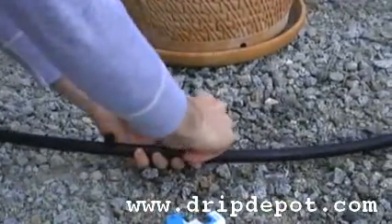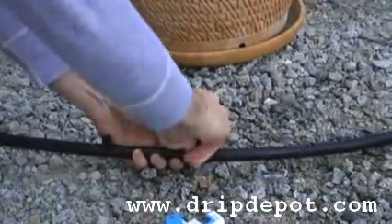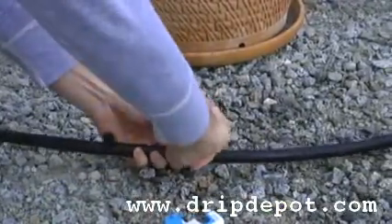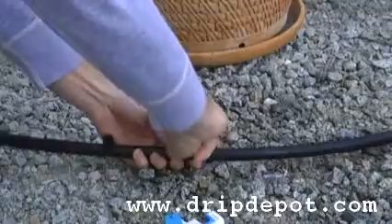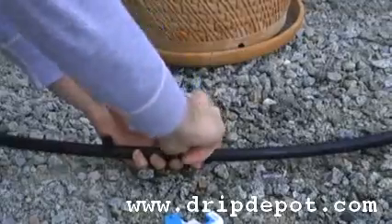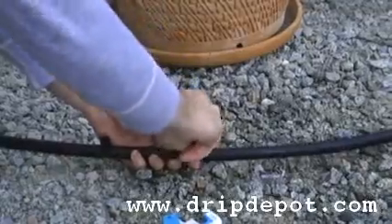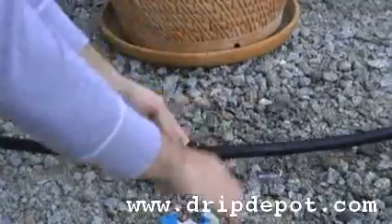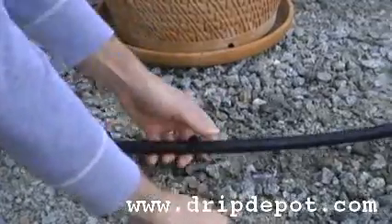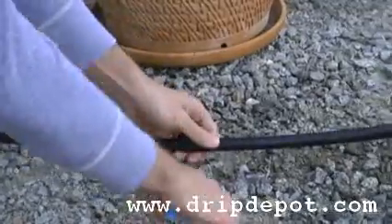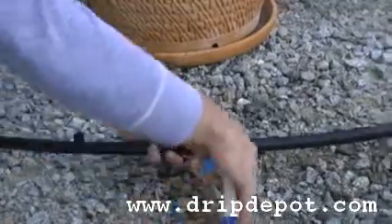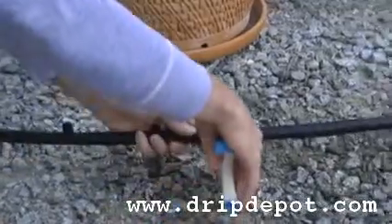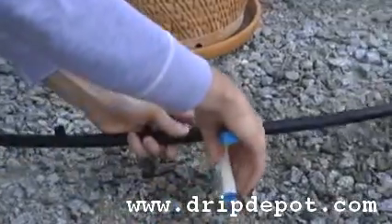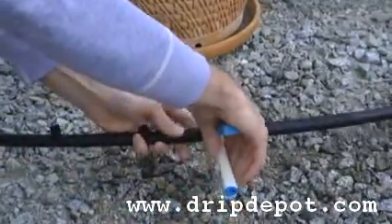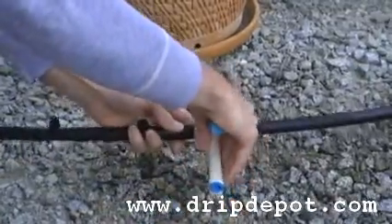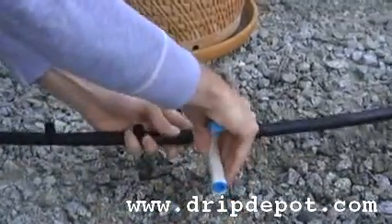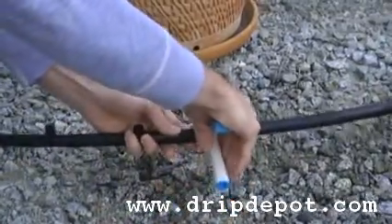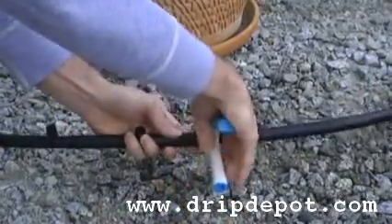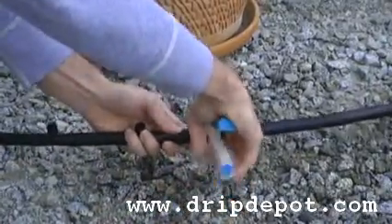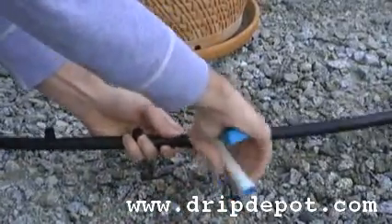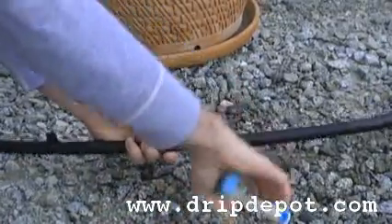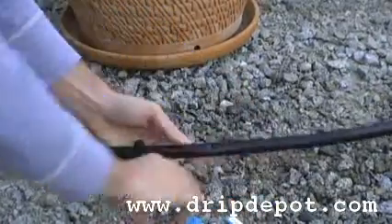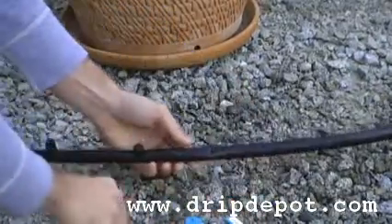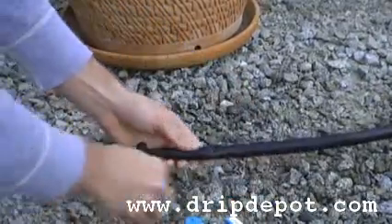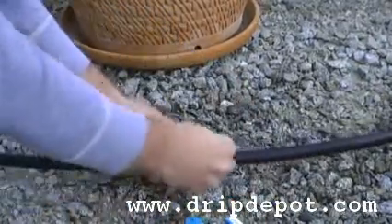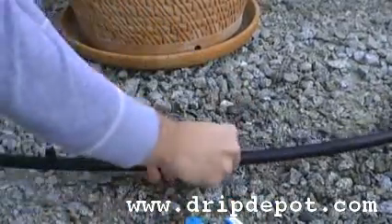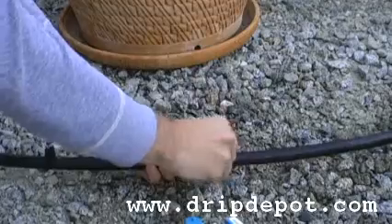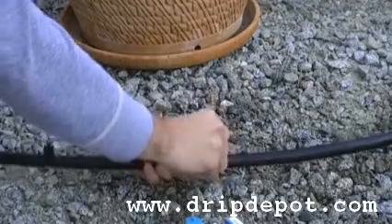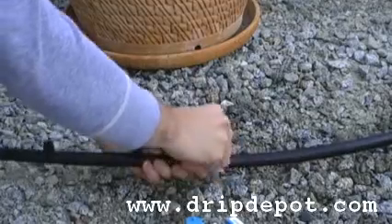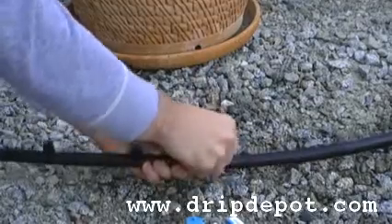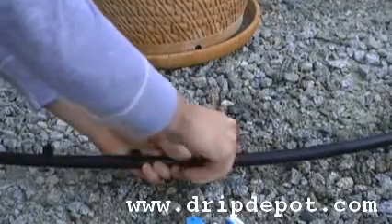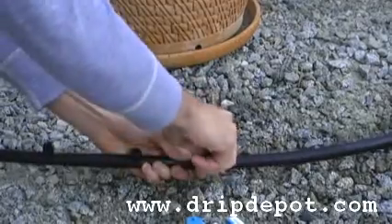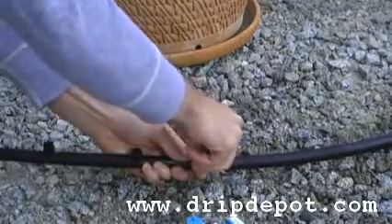You should hear a faint popping sound, which indicates that the dripper has been pushed all the way in and is secure into your half-inch tubing.